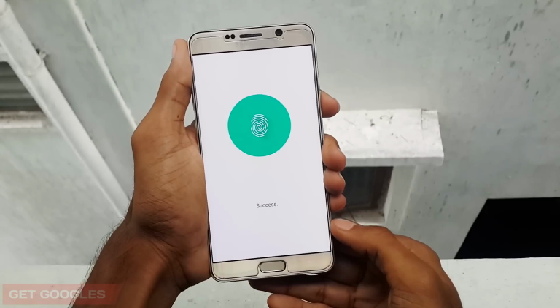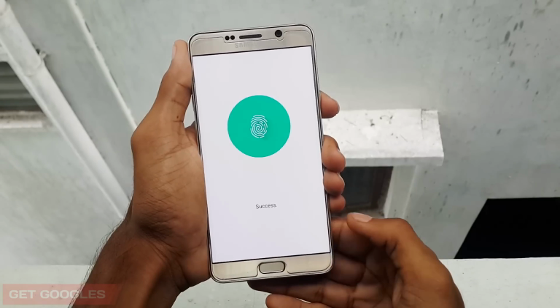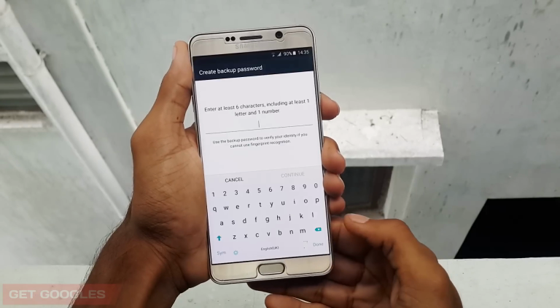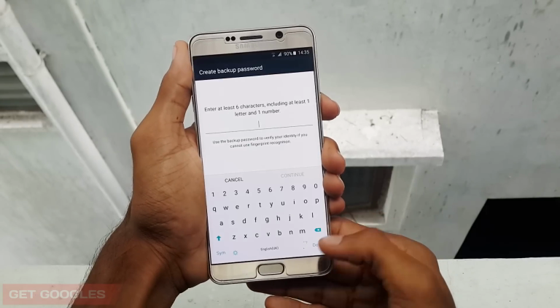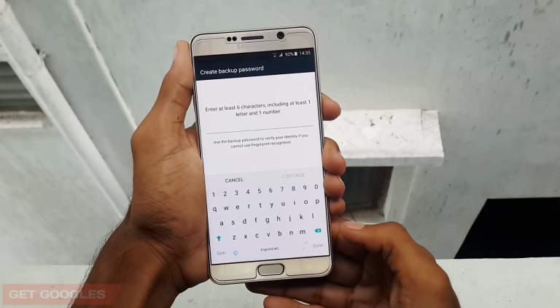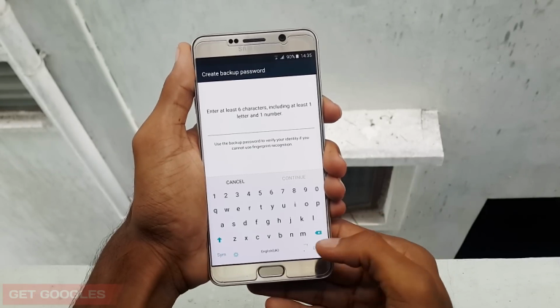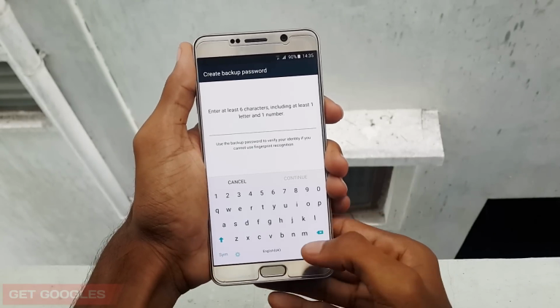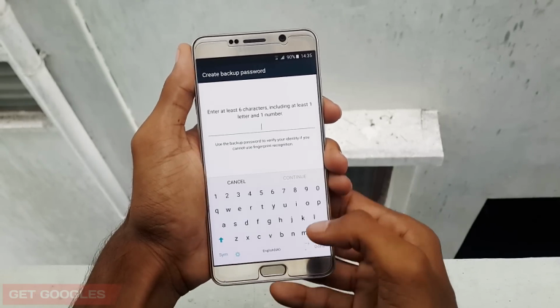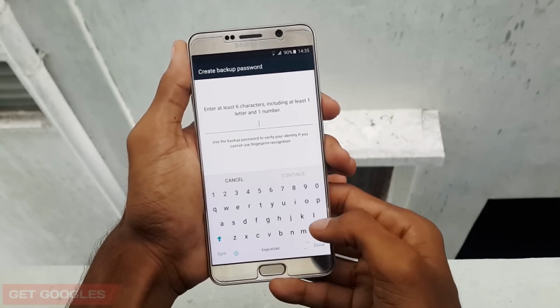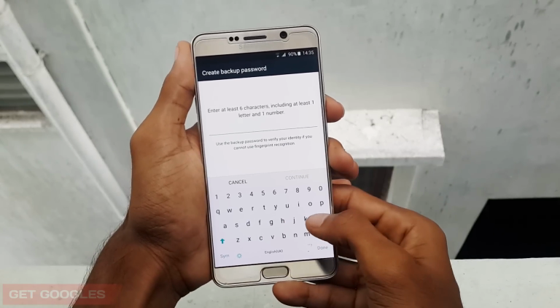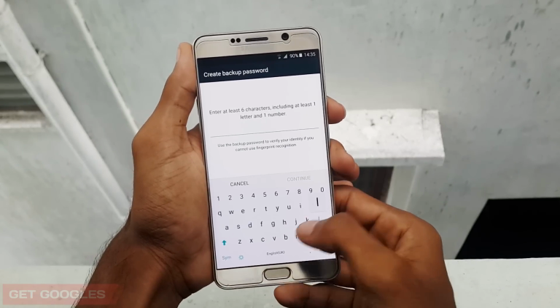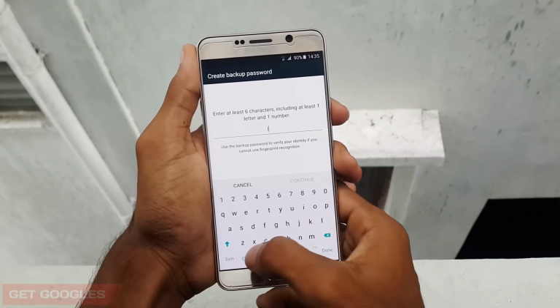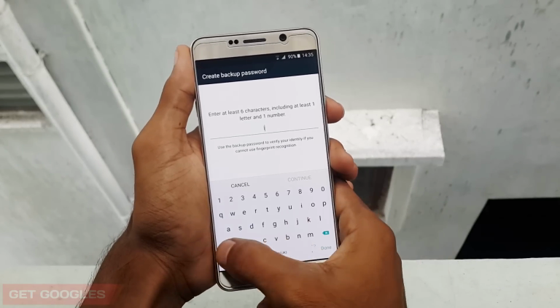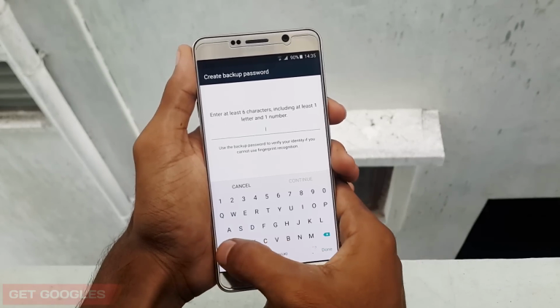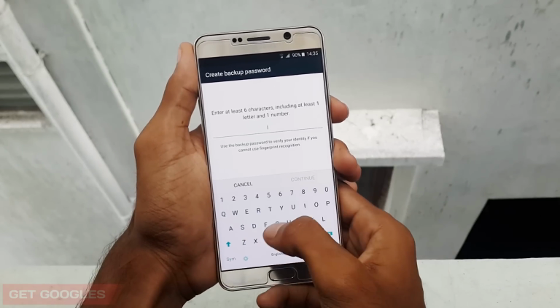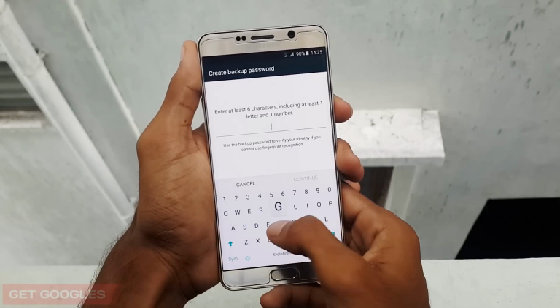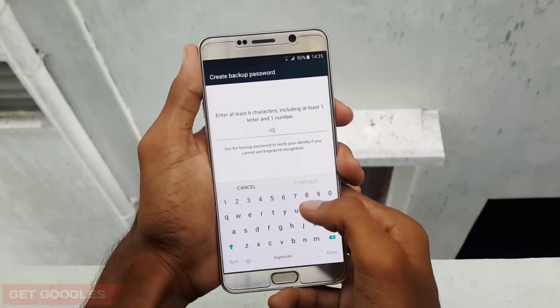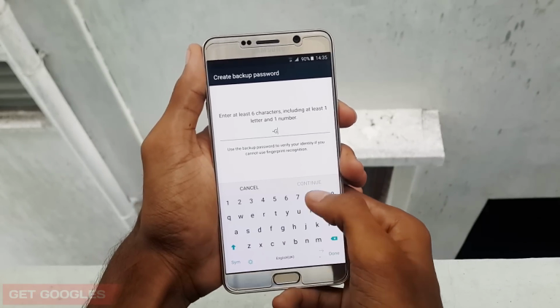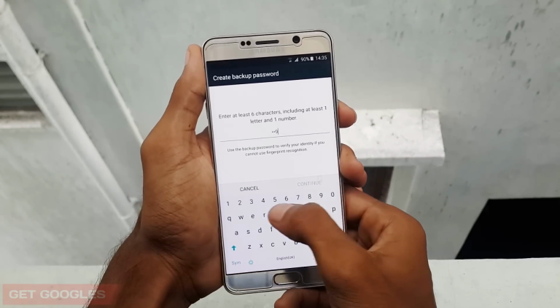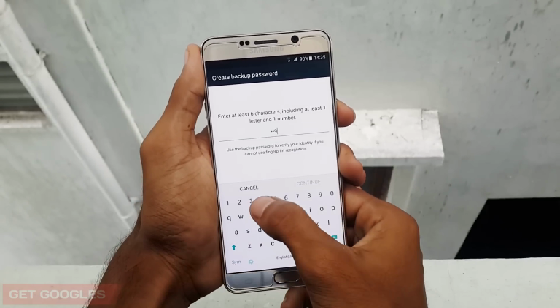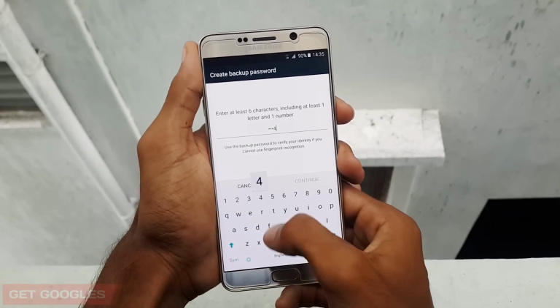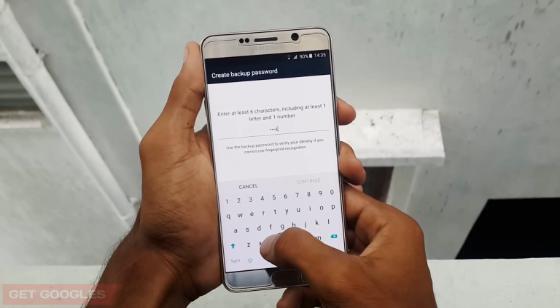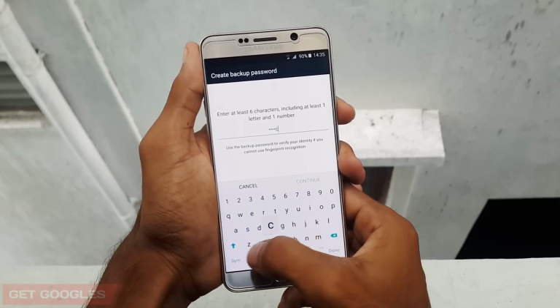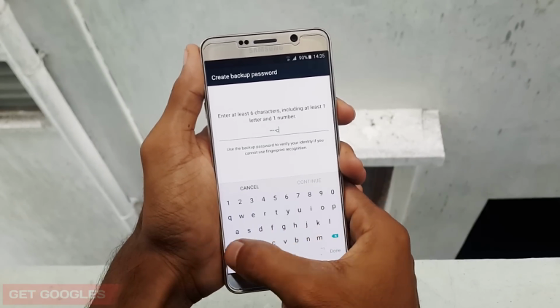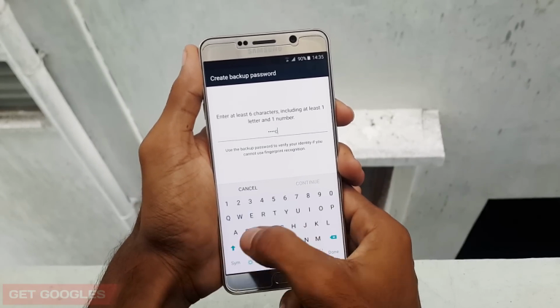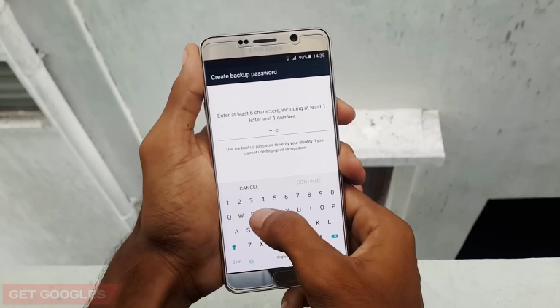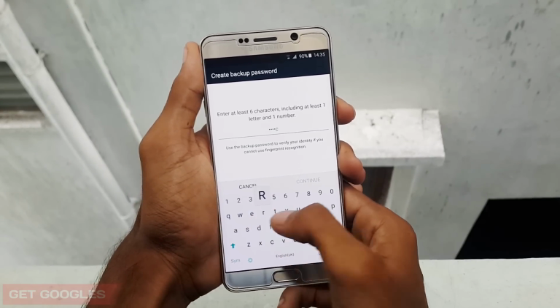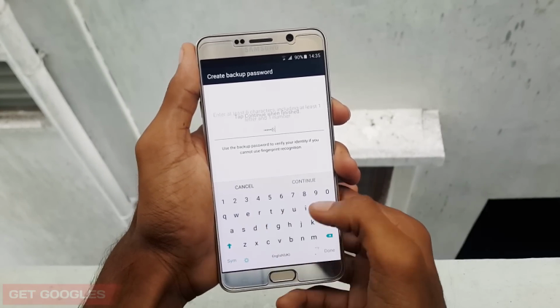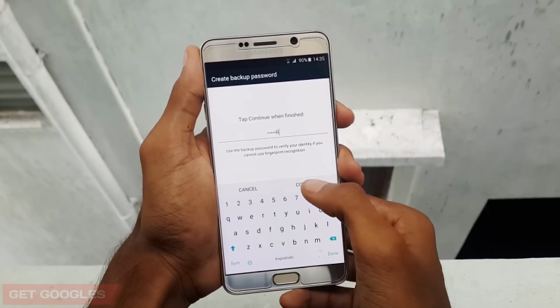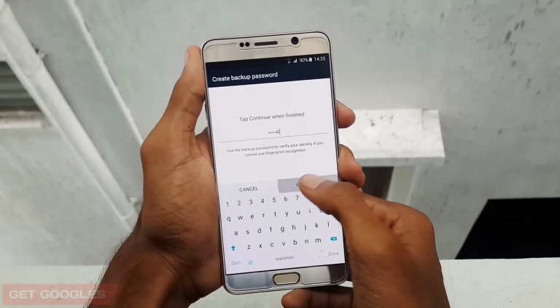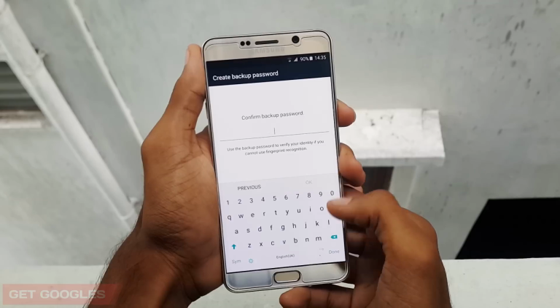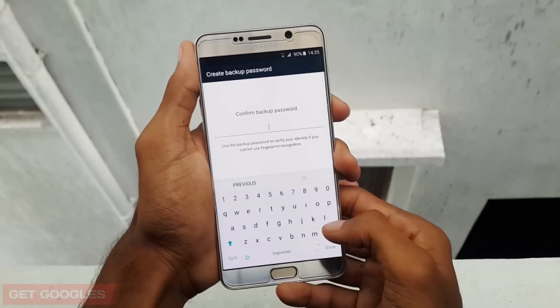Now you need to add a backup key, in case if you find any problem with your finger, you can use the backup key and unlock your device.